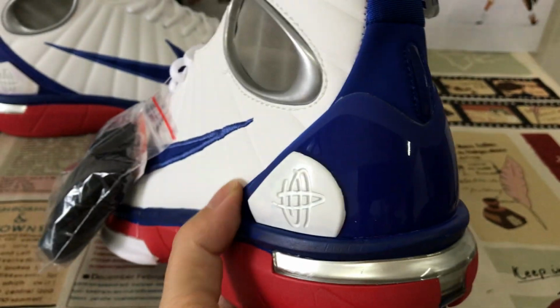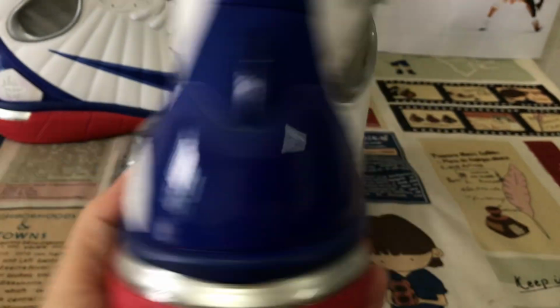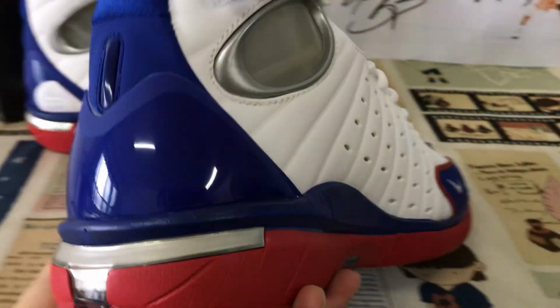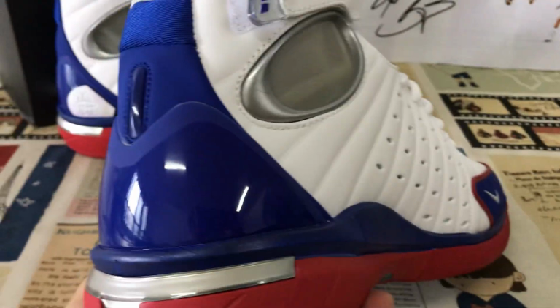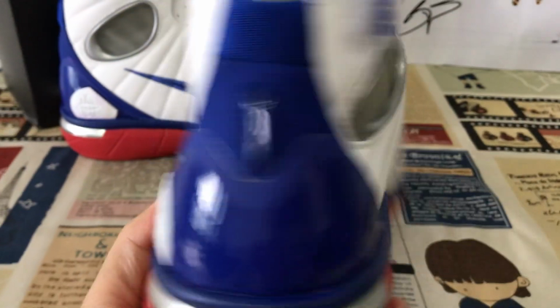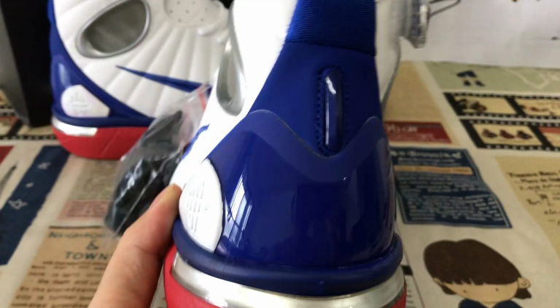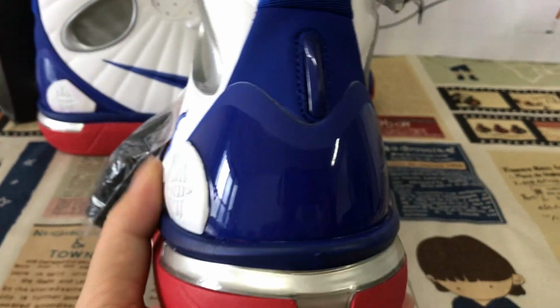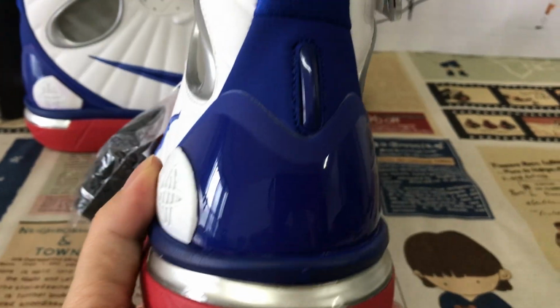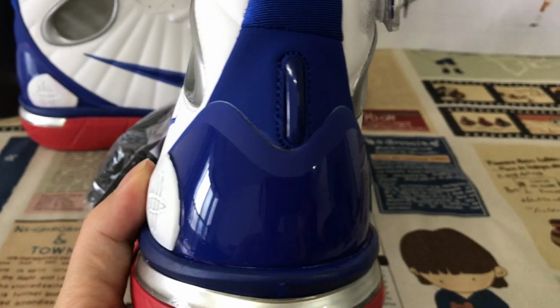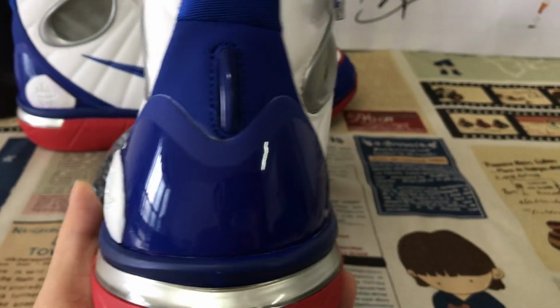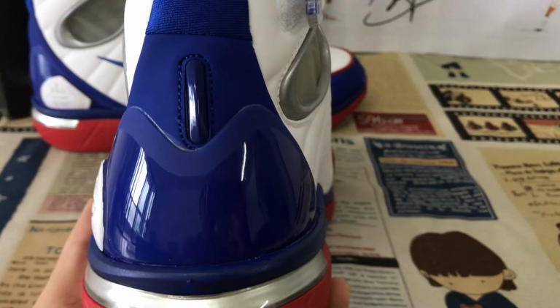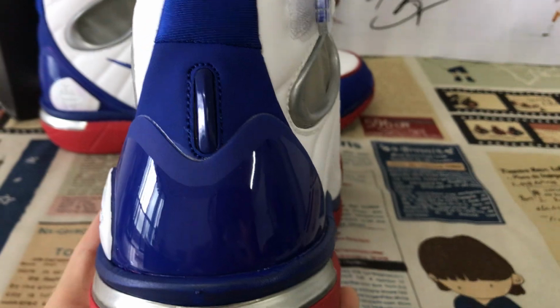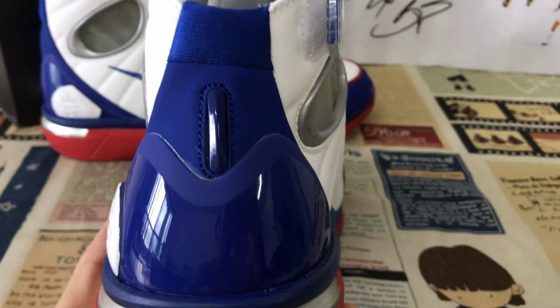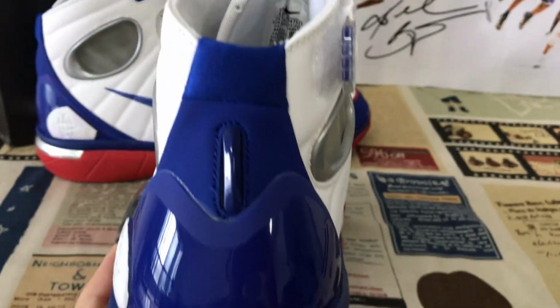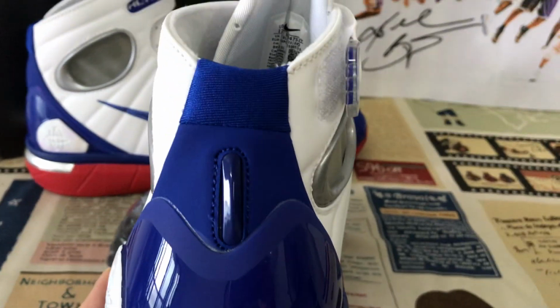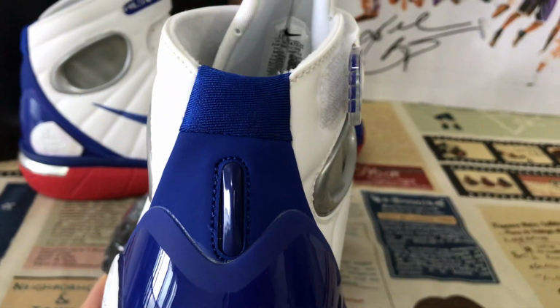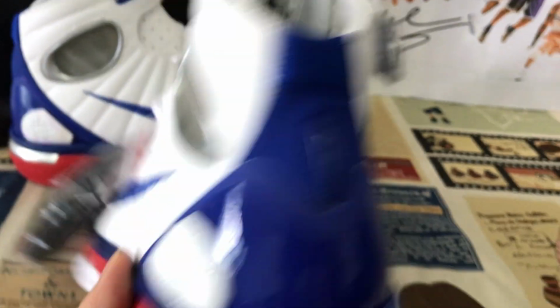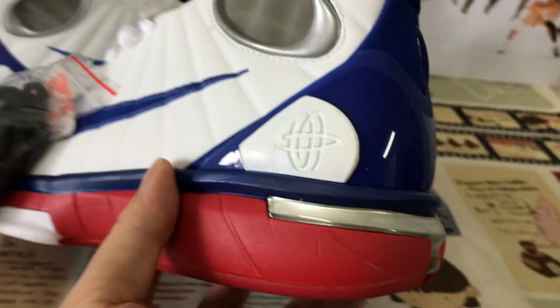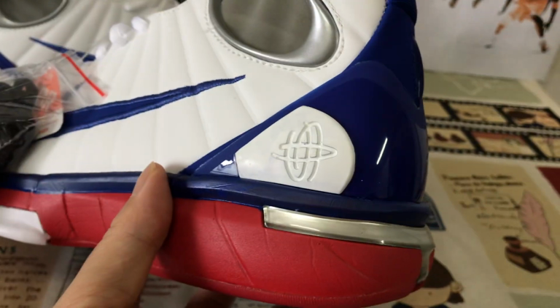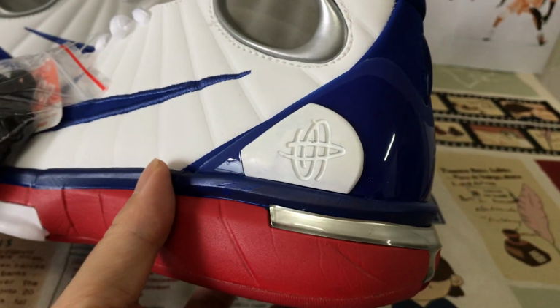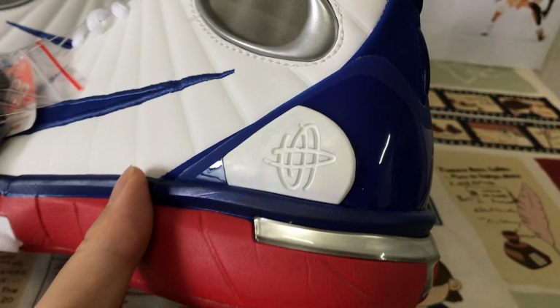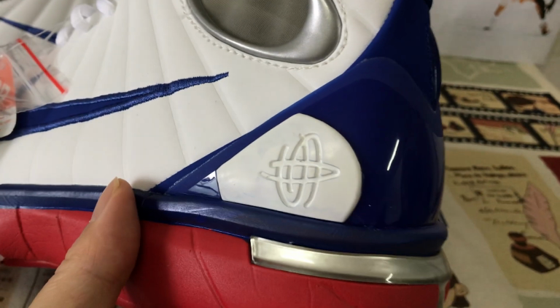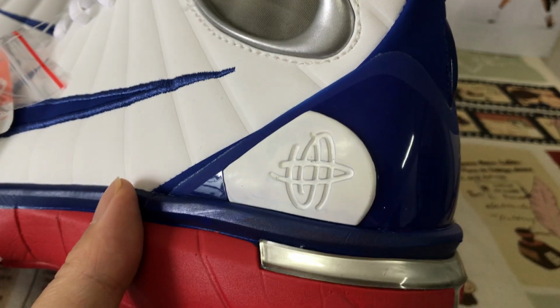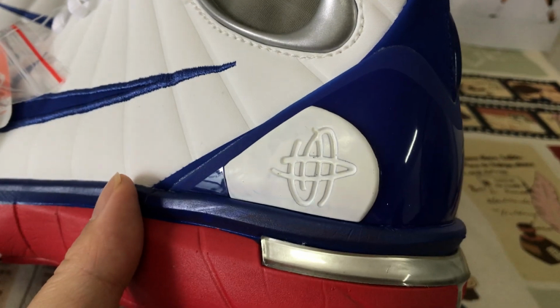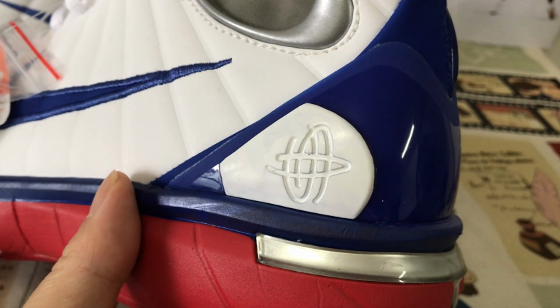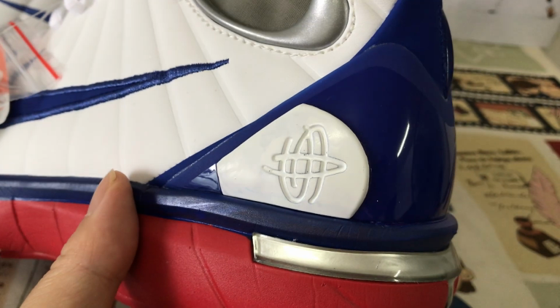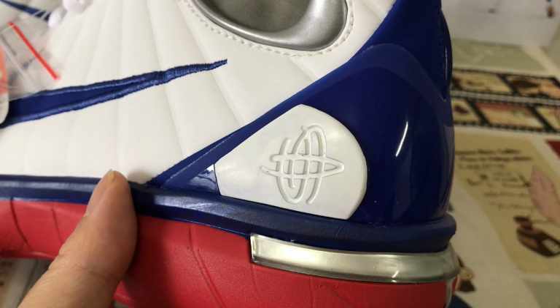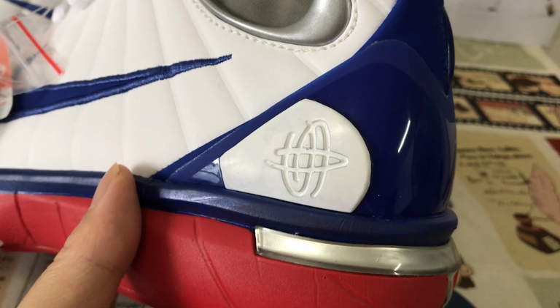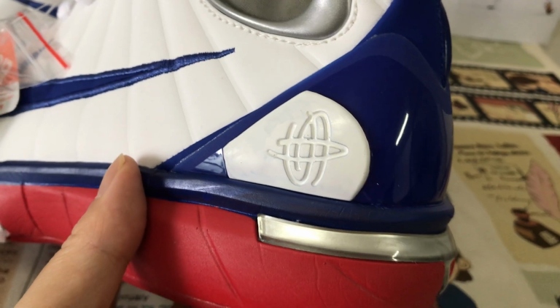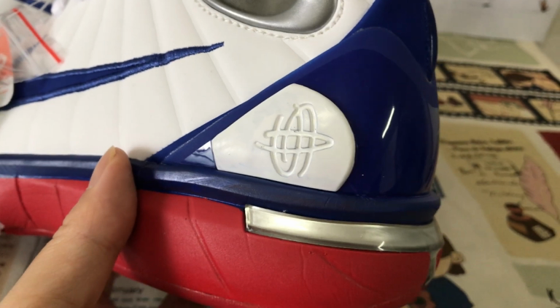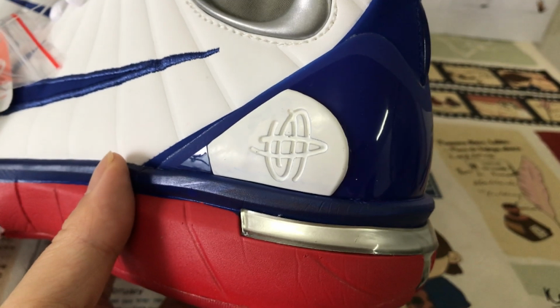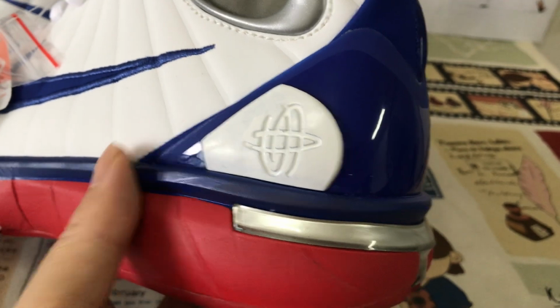The back TPU — royal blue TPU — with the logo on outside.